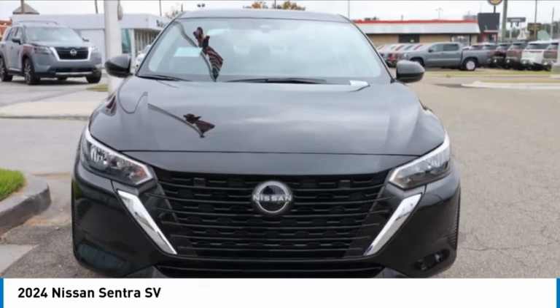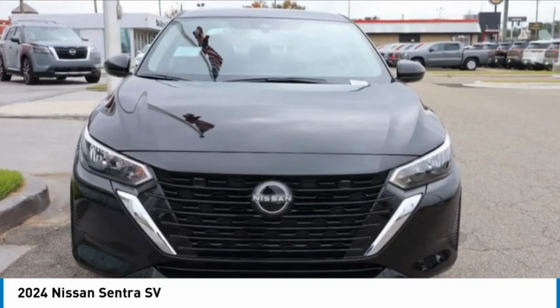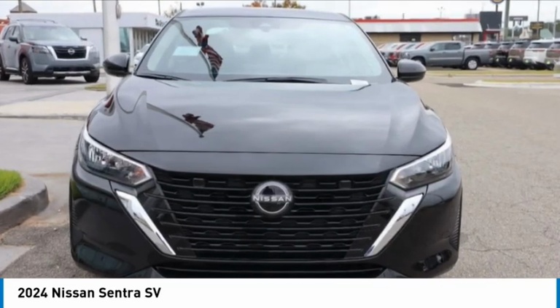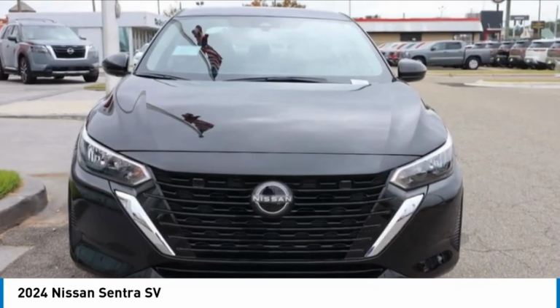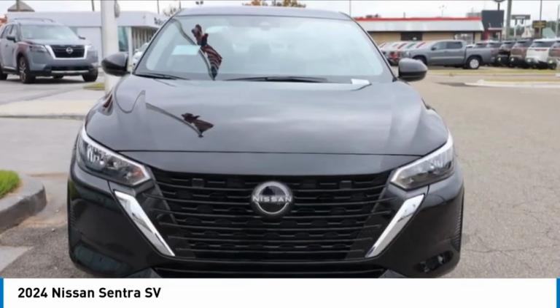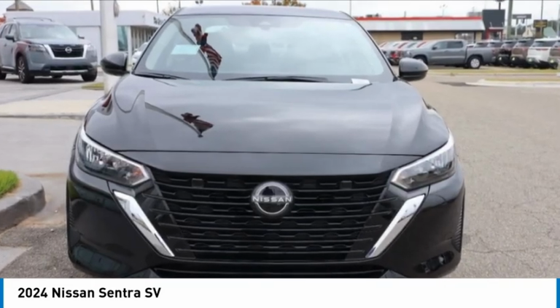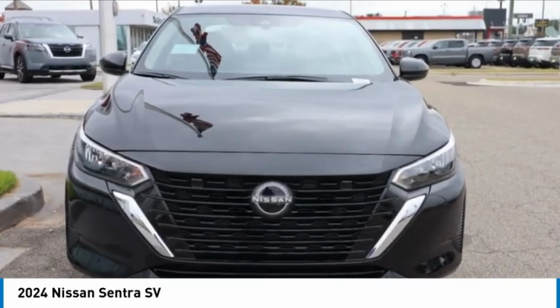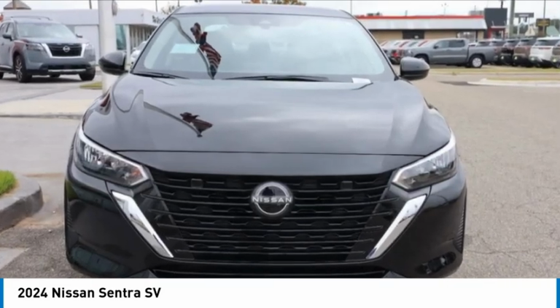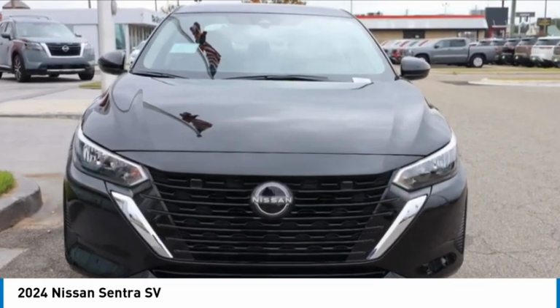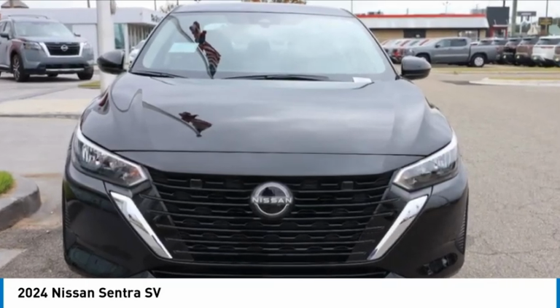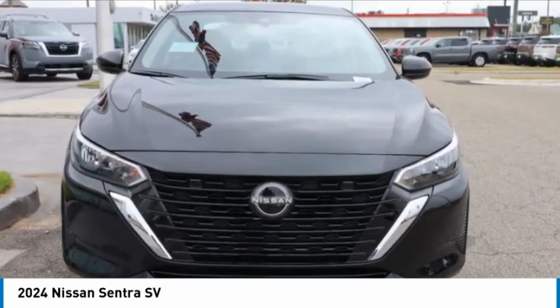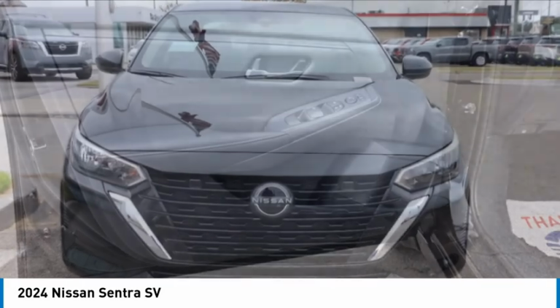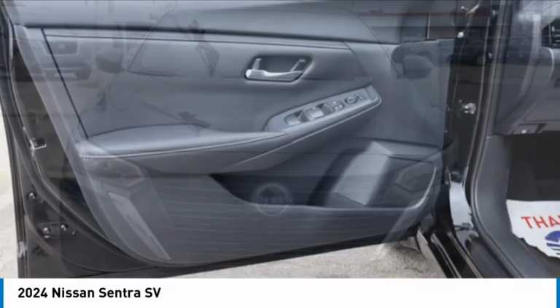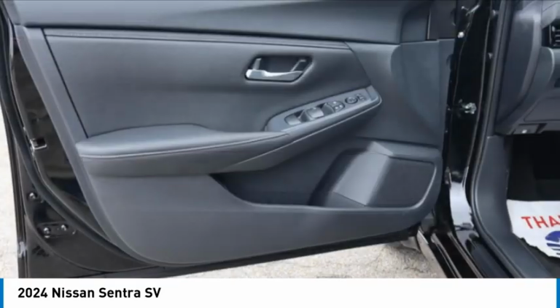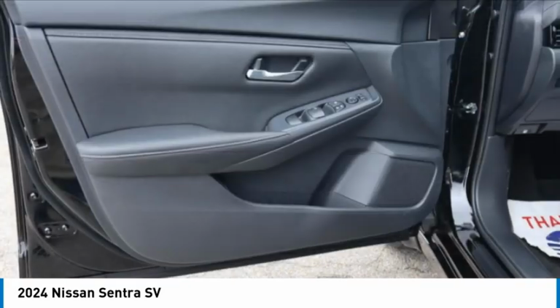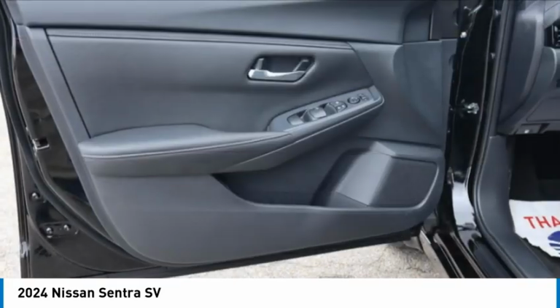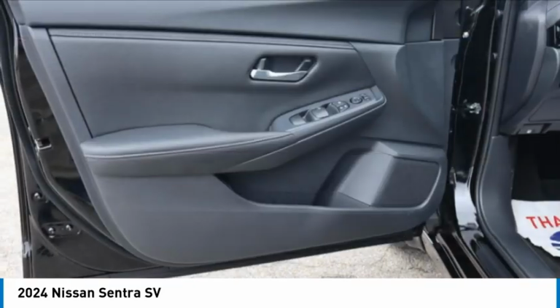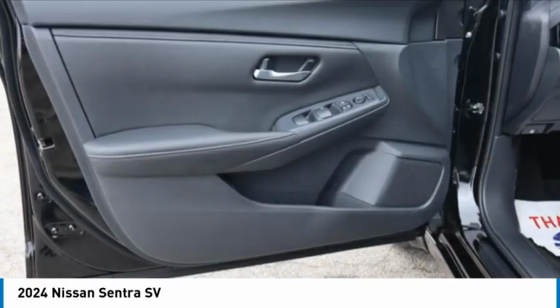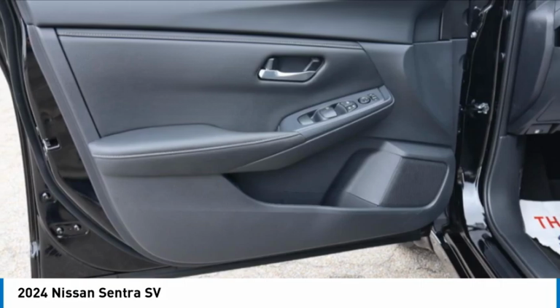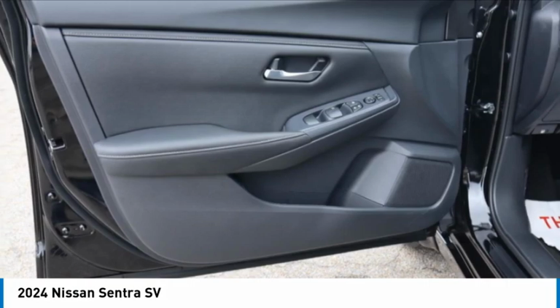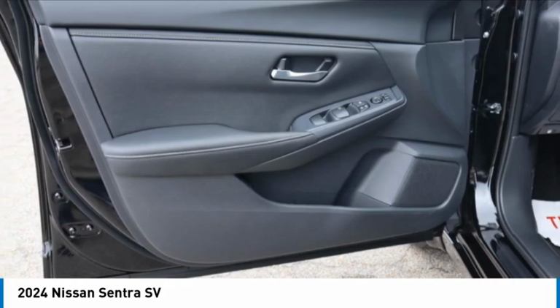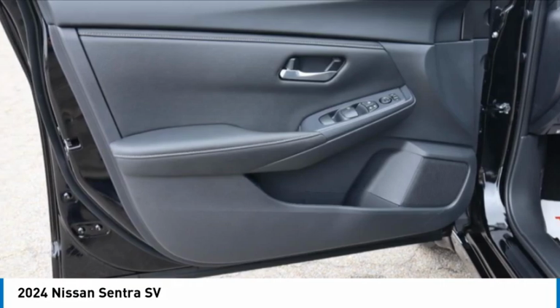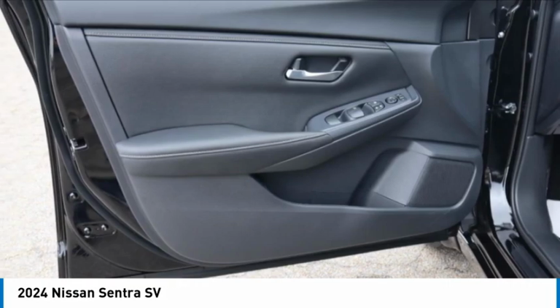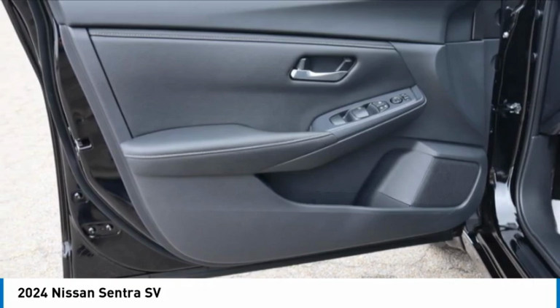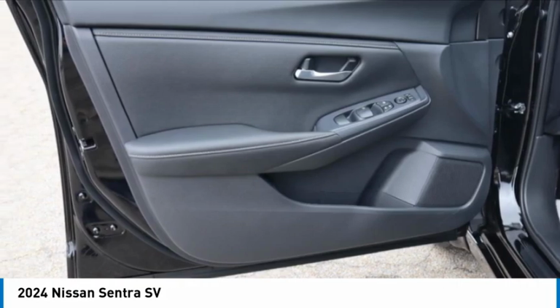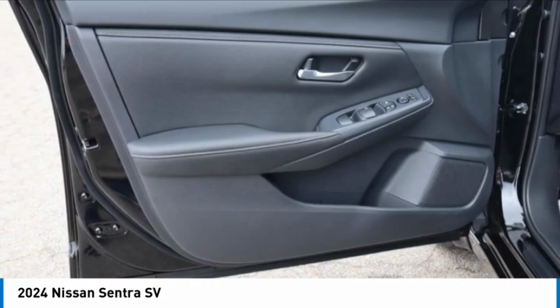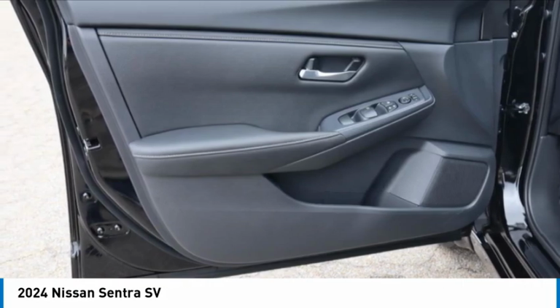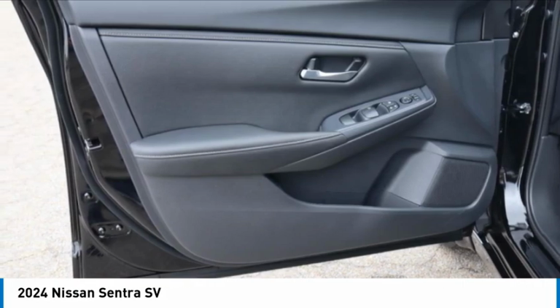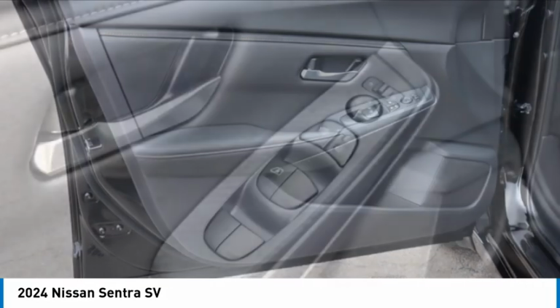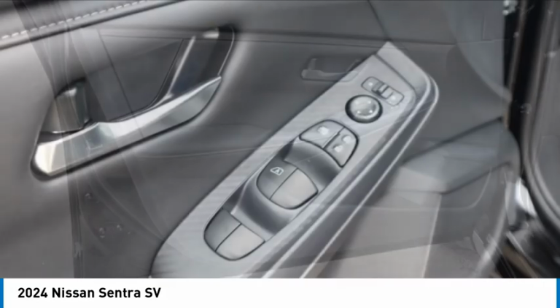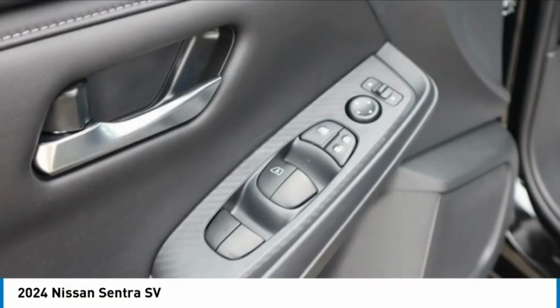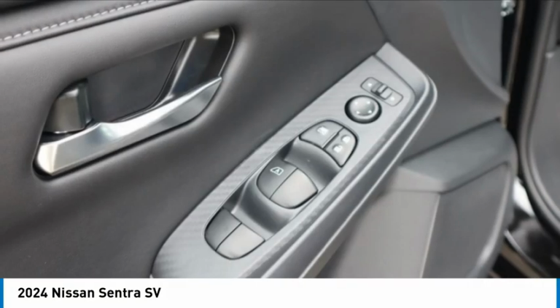Tires front all season. Tires rear all season. Come see the car for yourself.